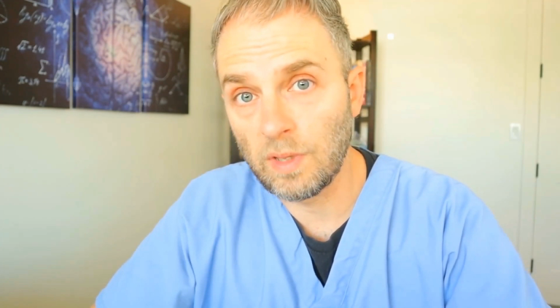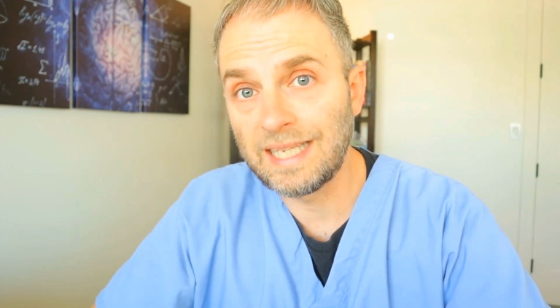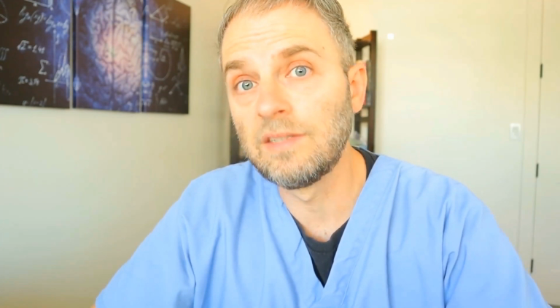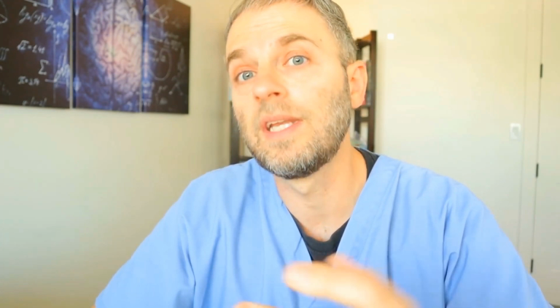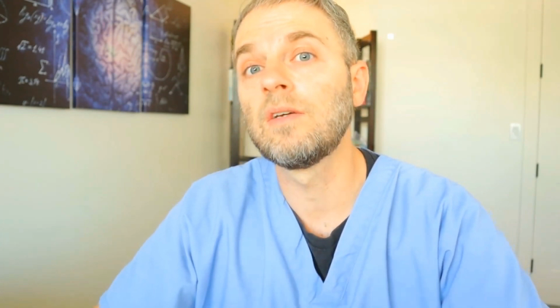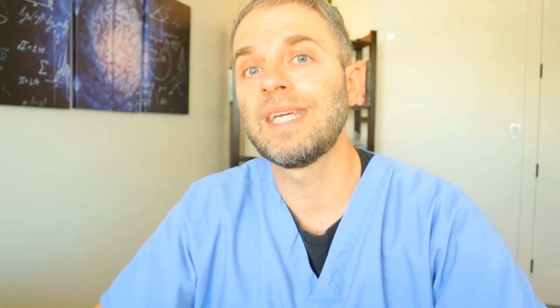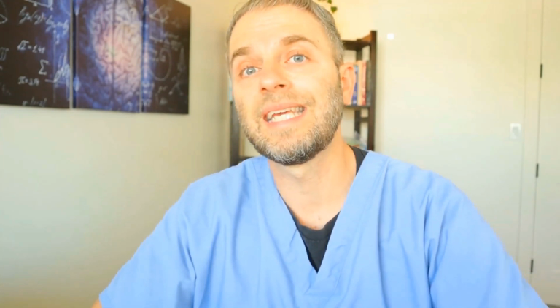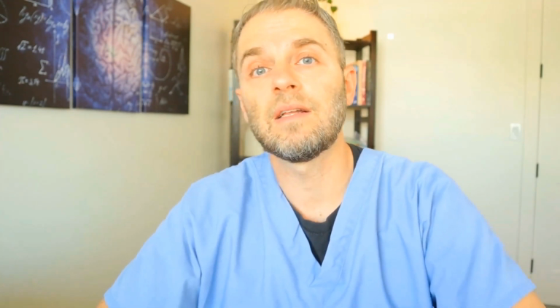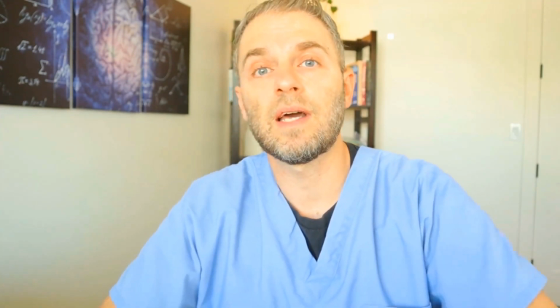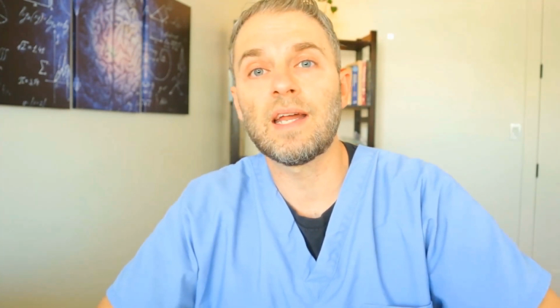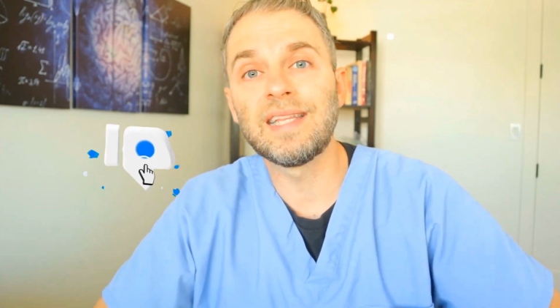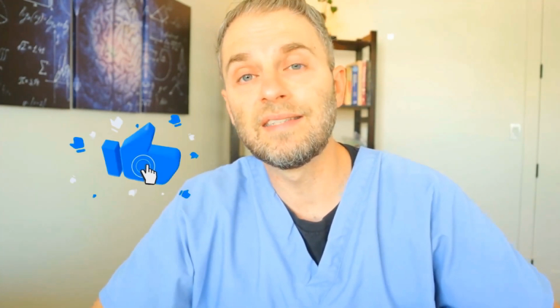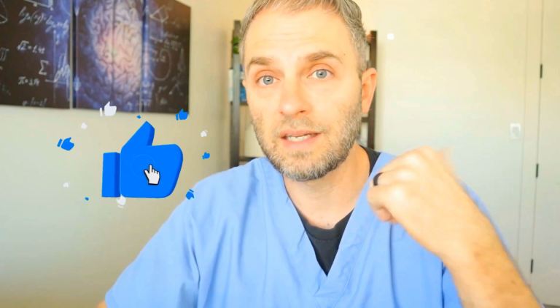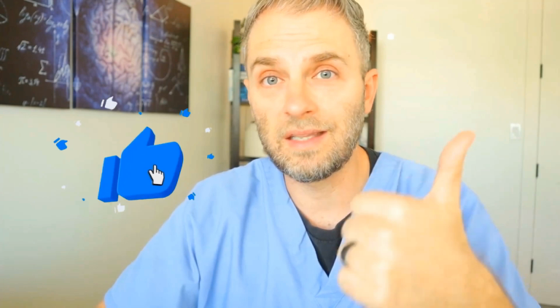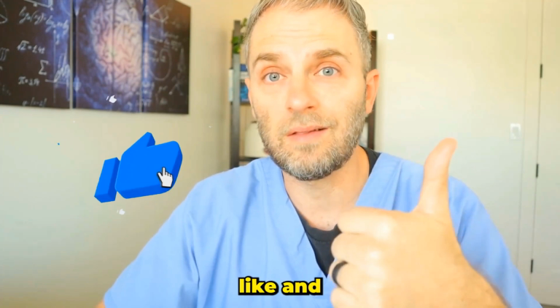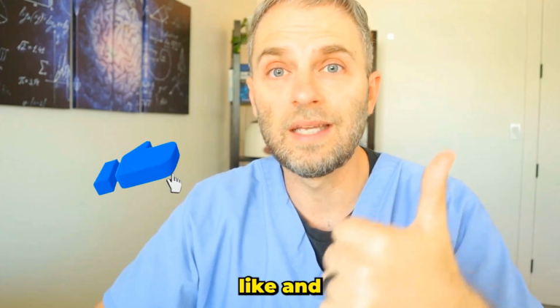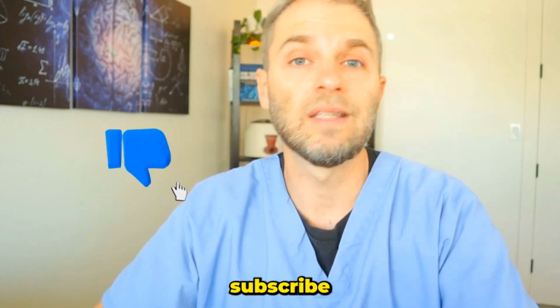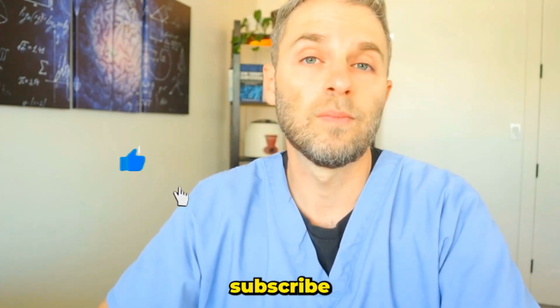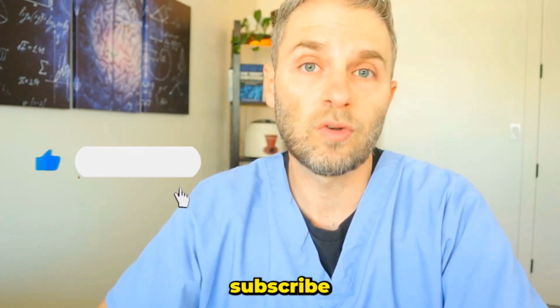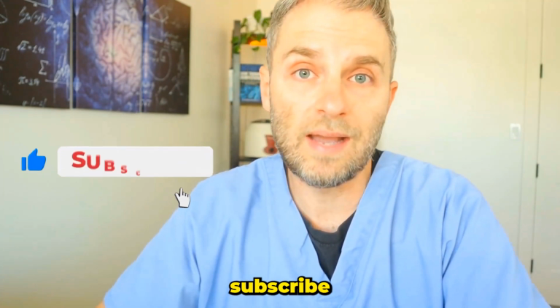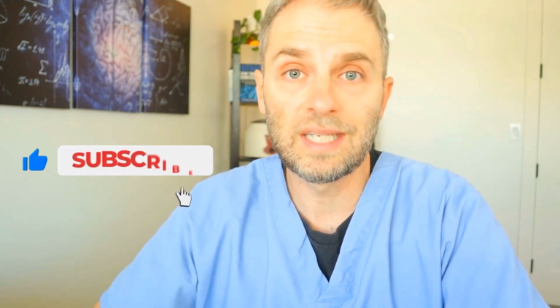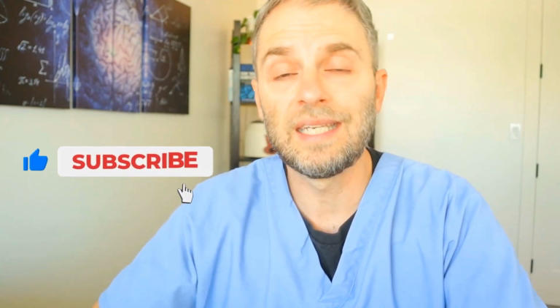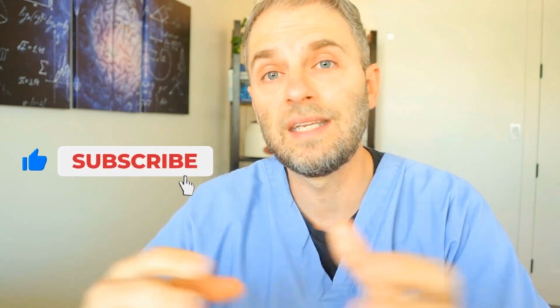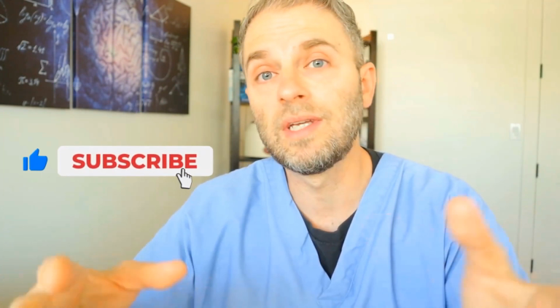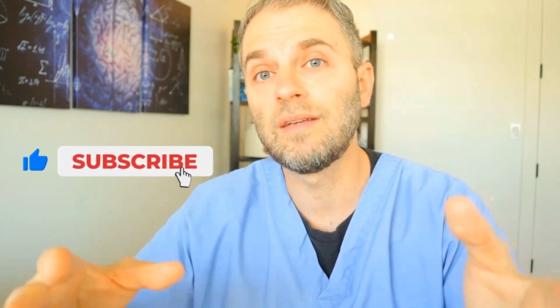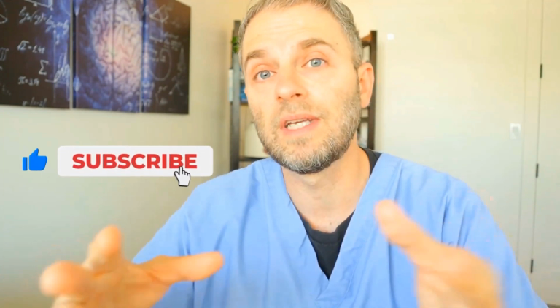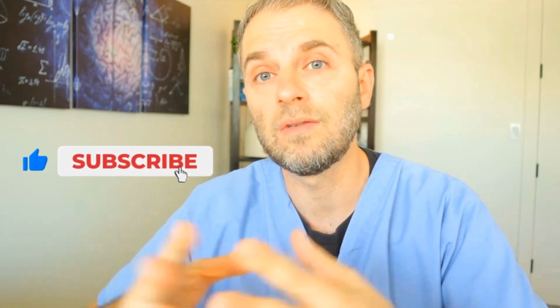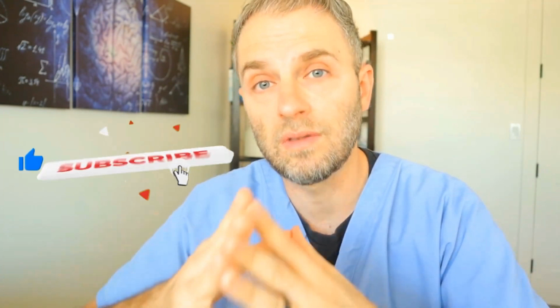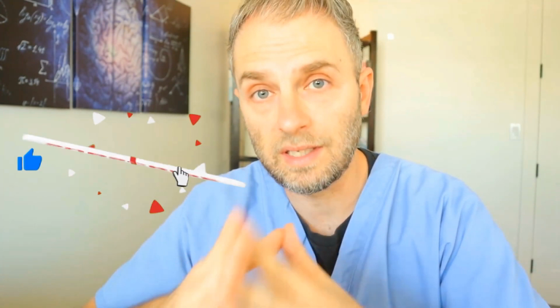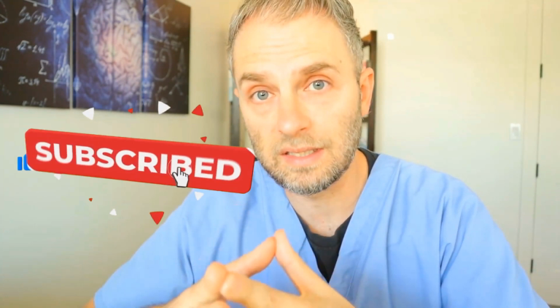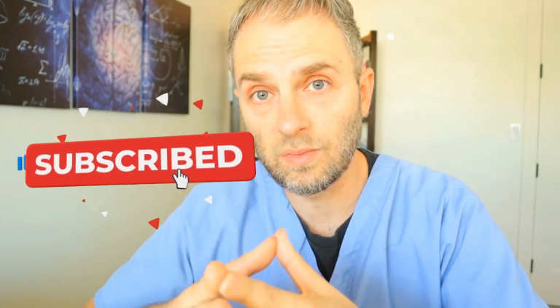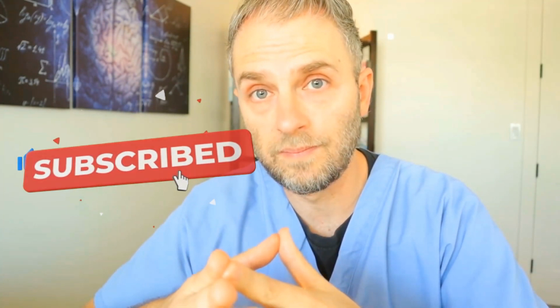If you're liking these videos and getting a lot out of them, click that like and subscribe to continue getting videos like this one.